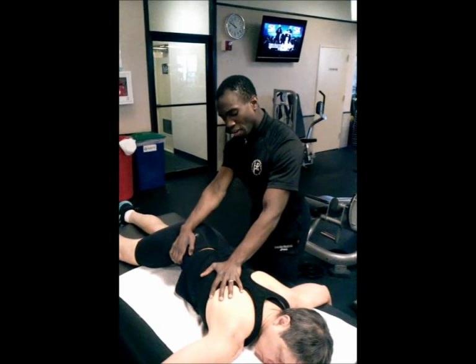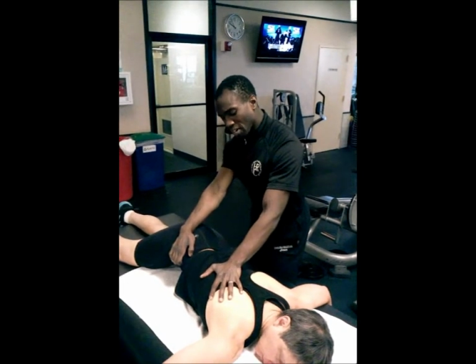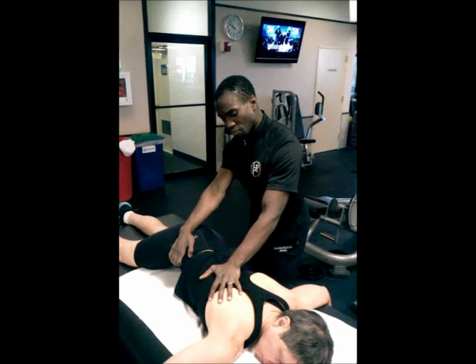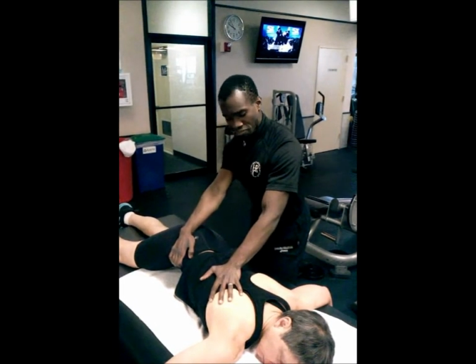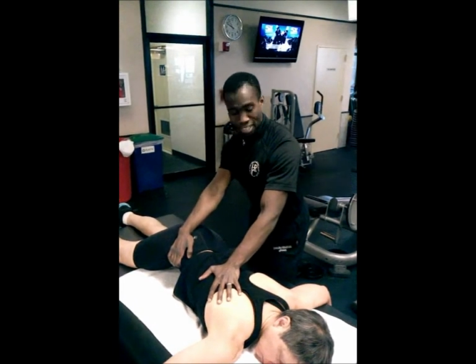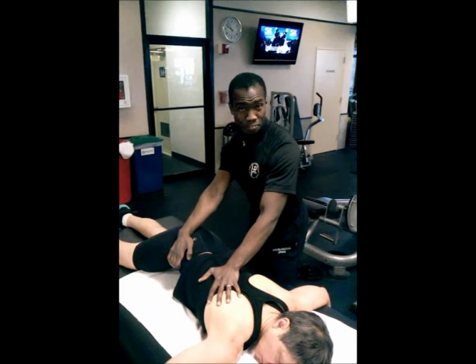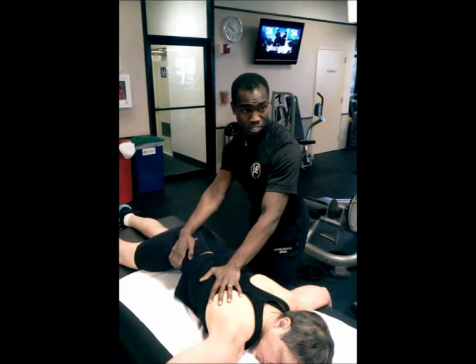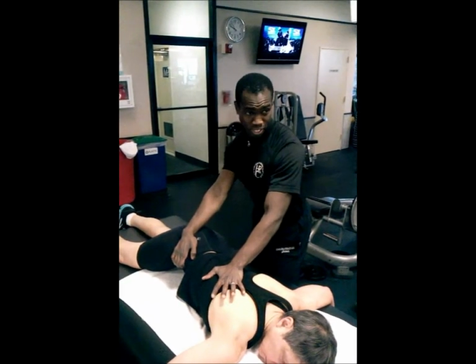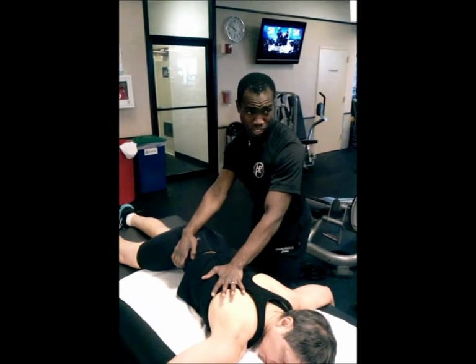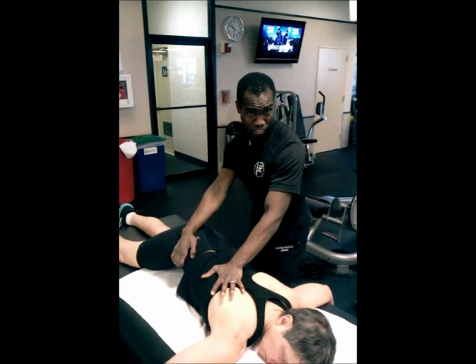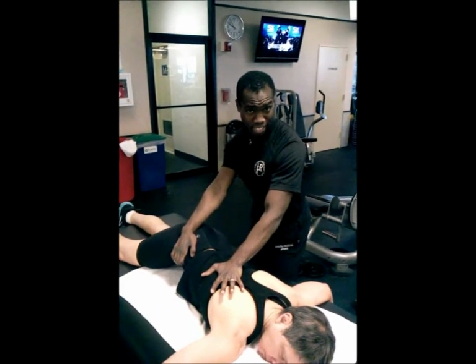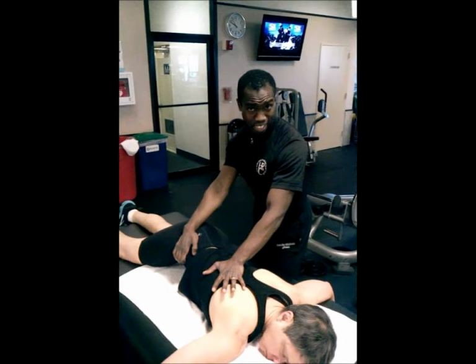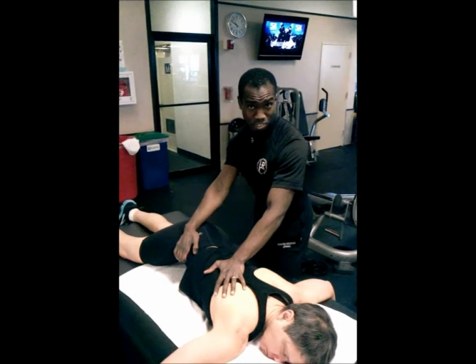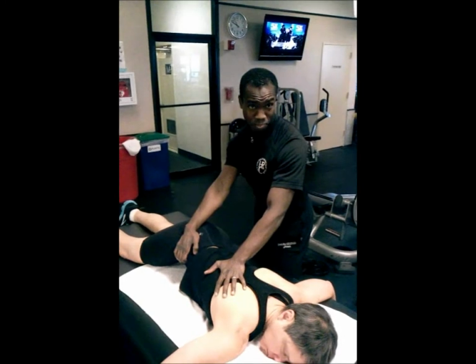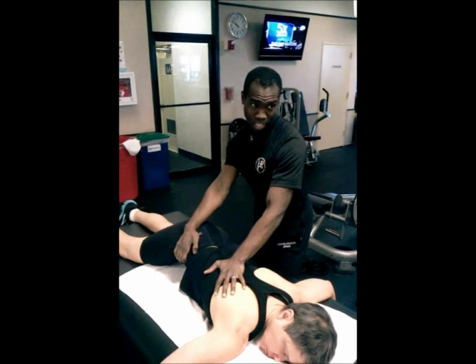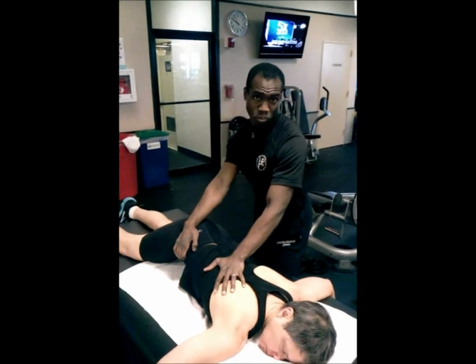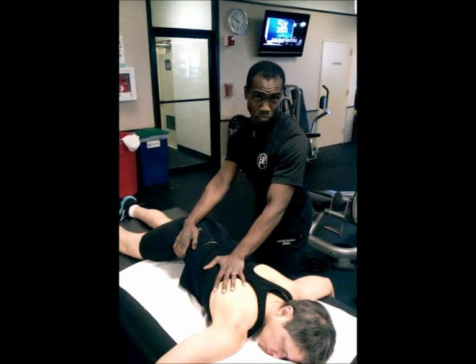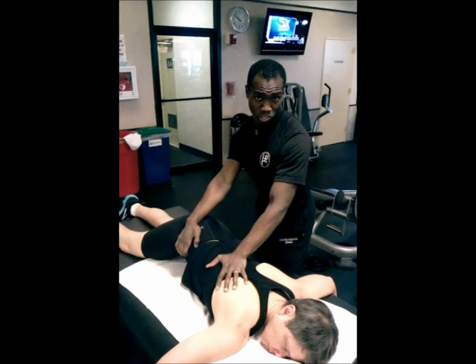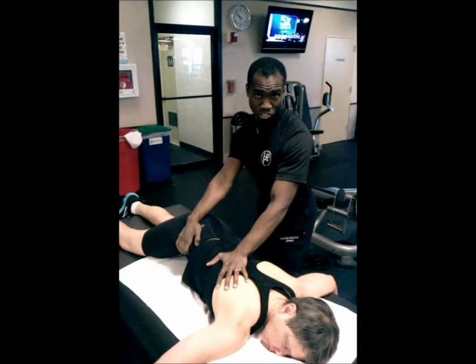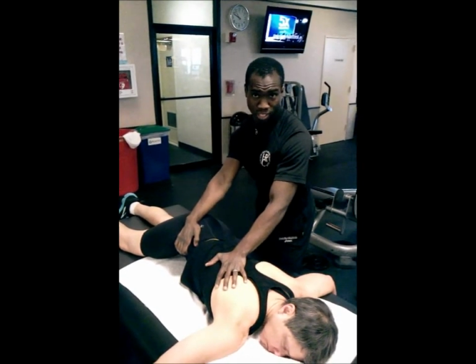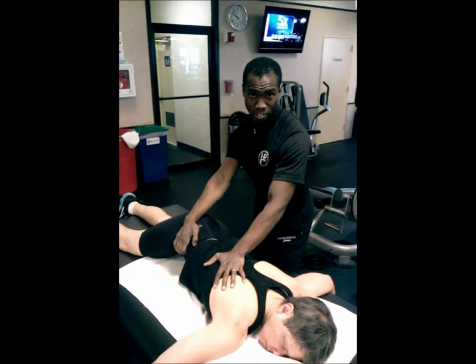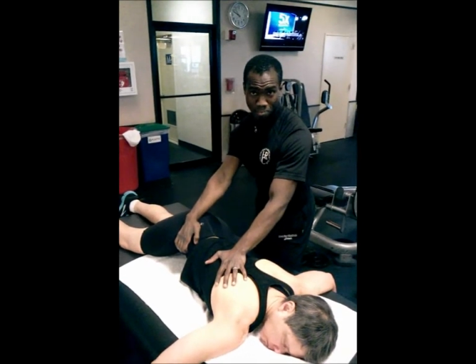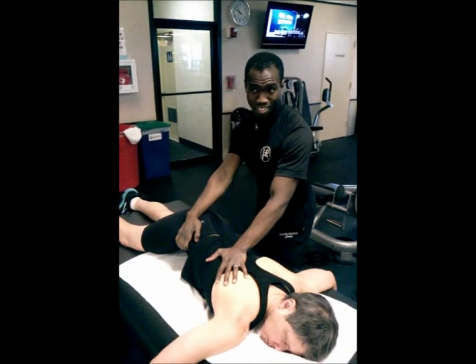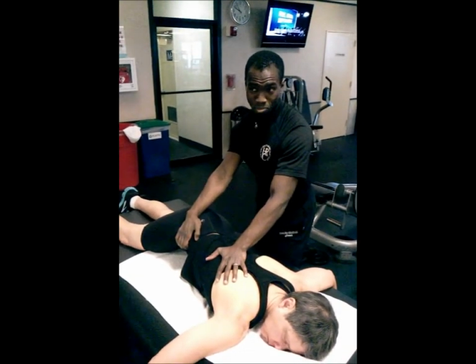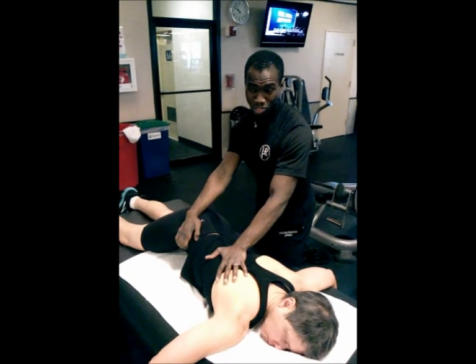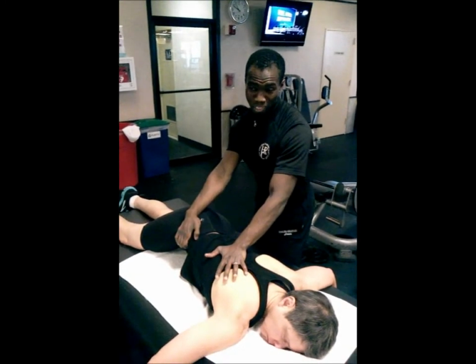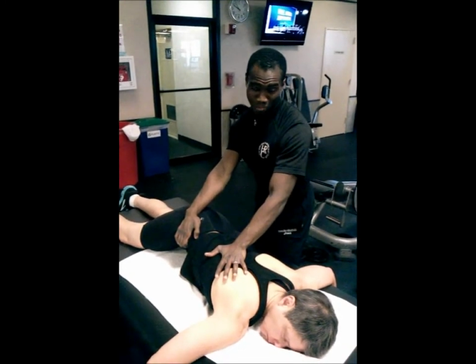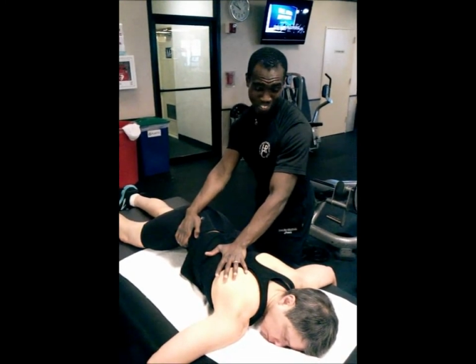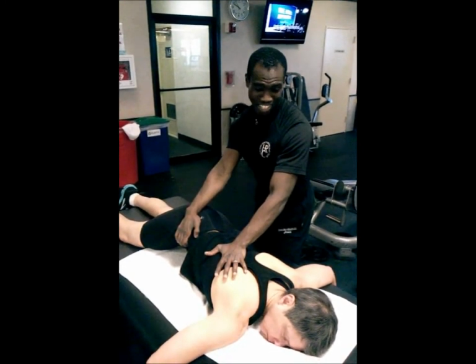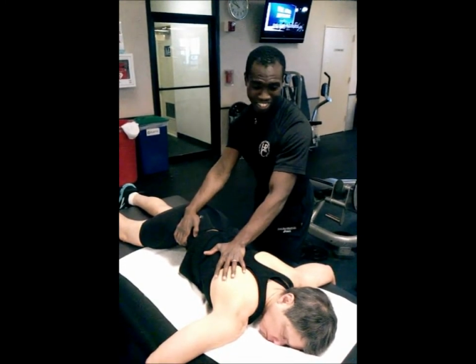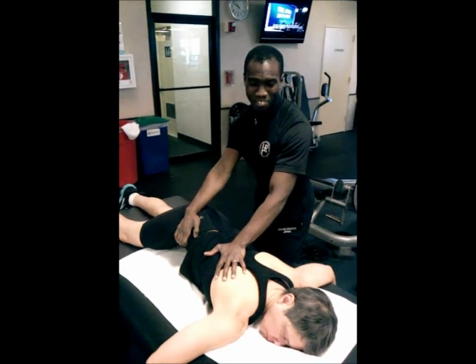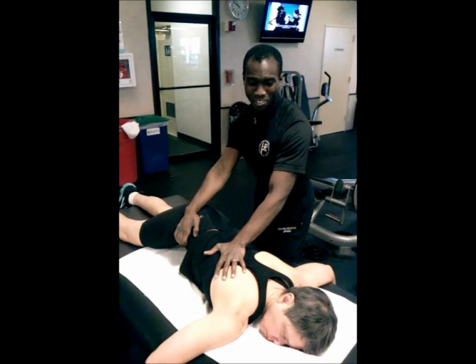And we'll go from what the client feels. The easier they can relax, the better stretch you can give them, which means the better they feel.